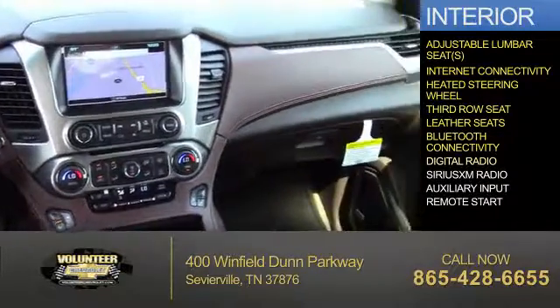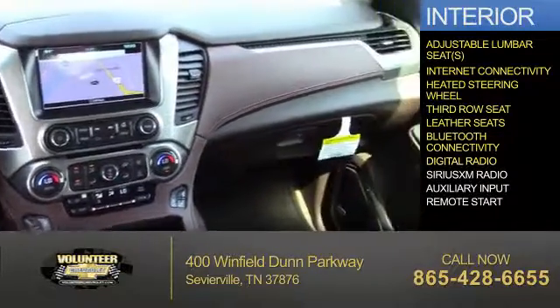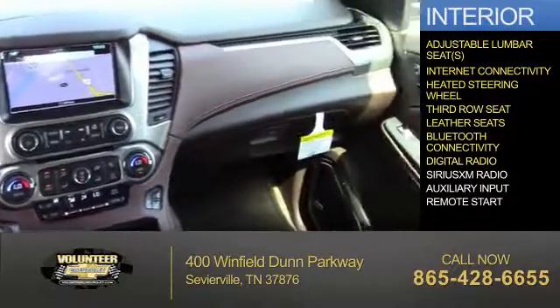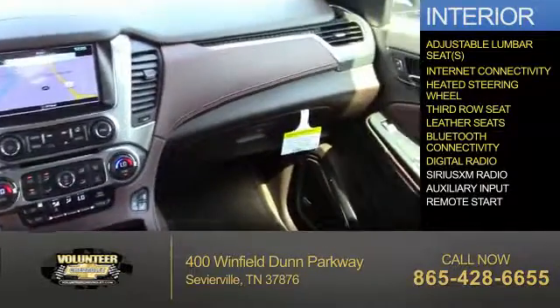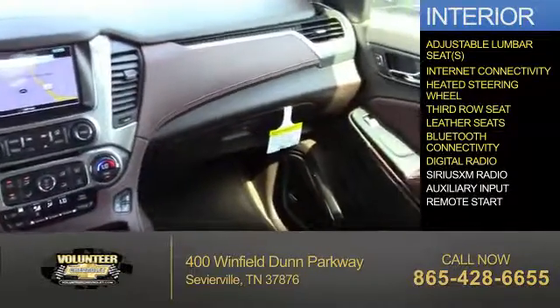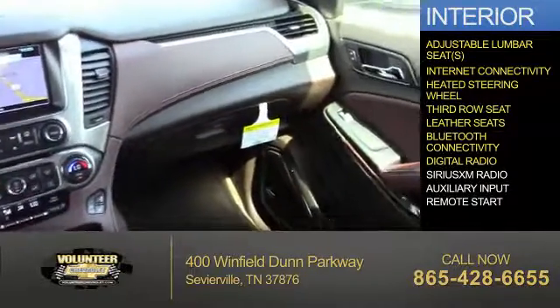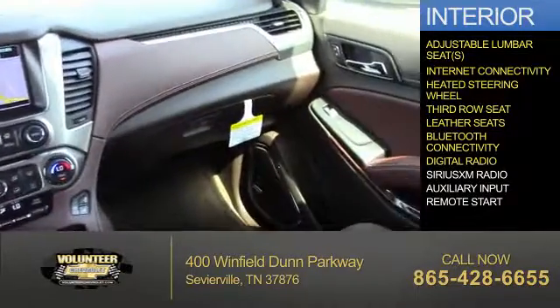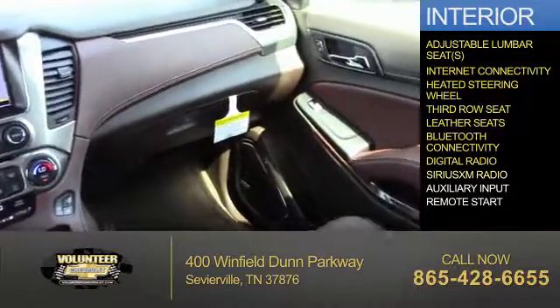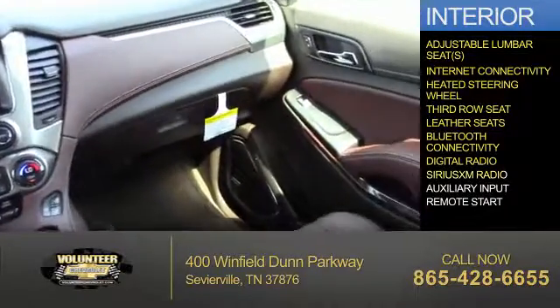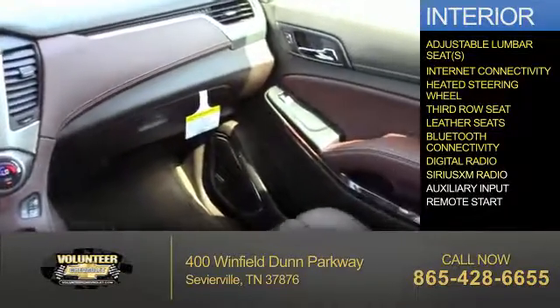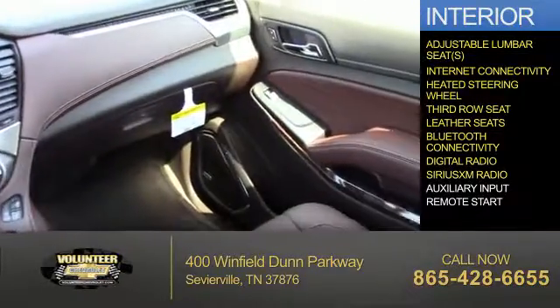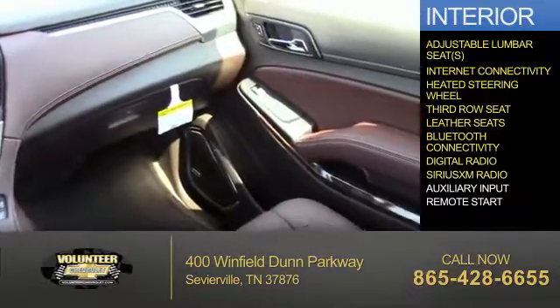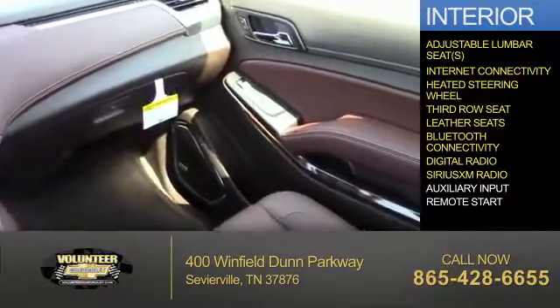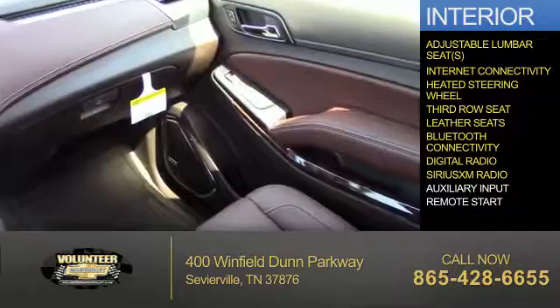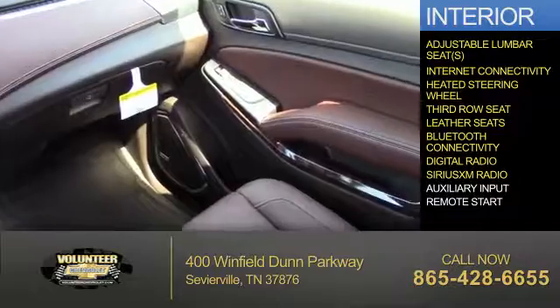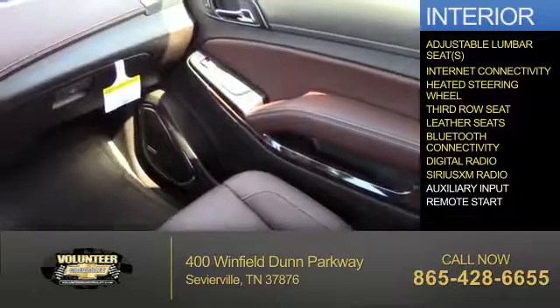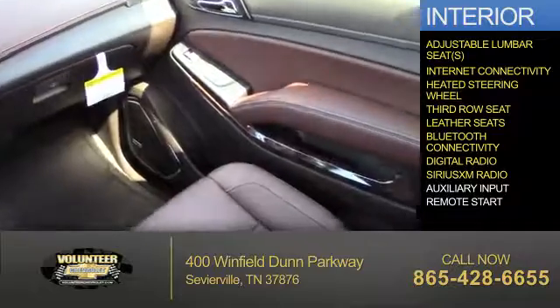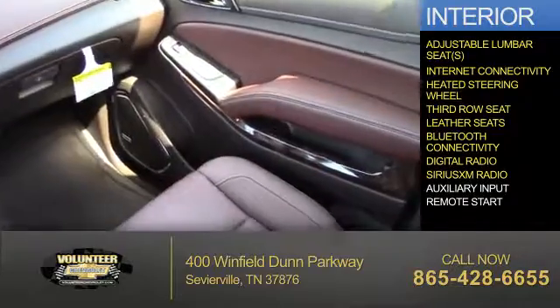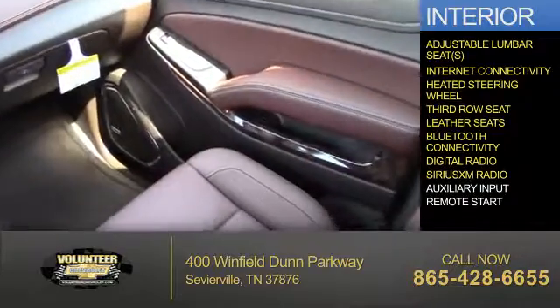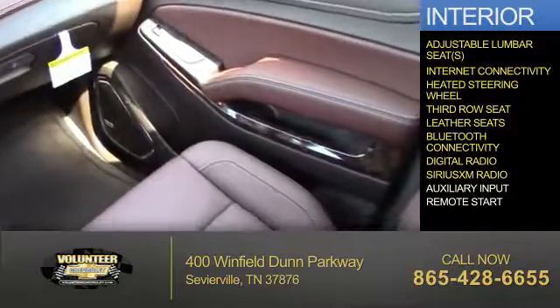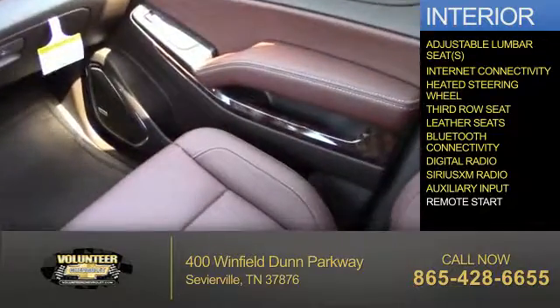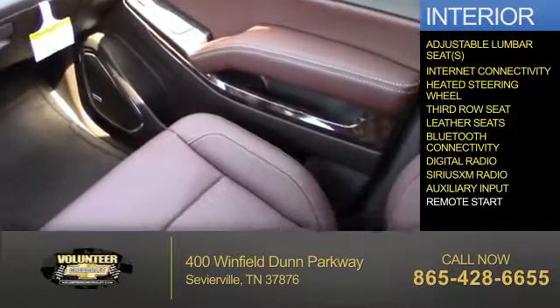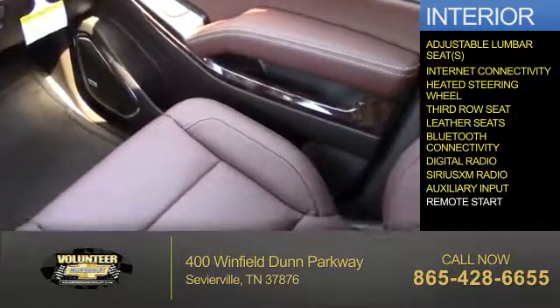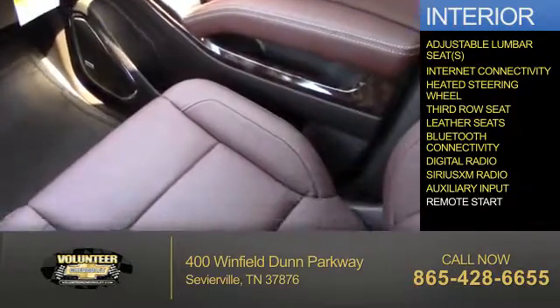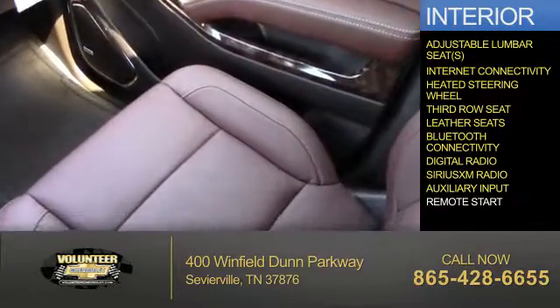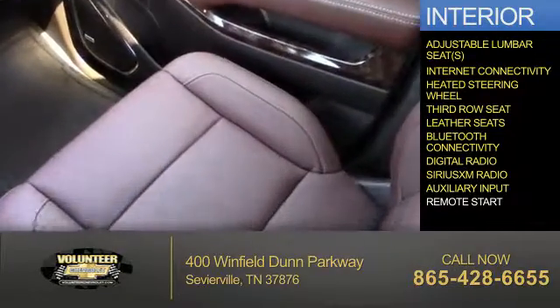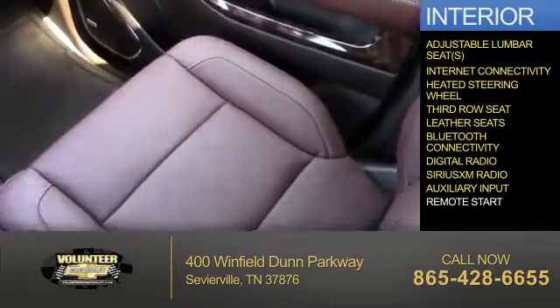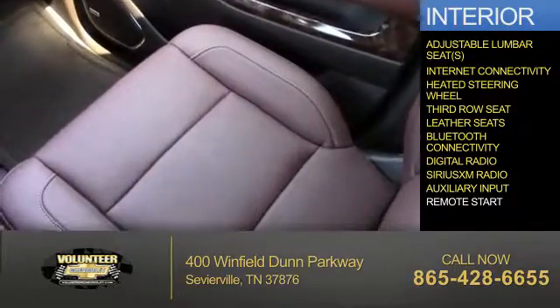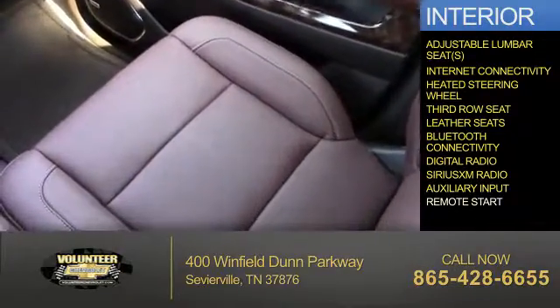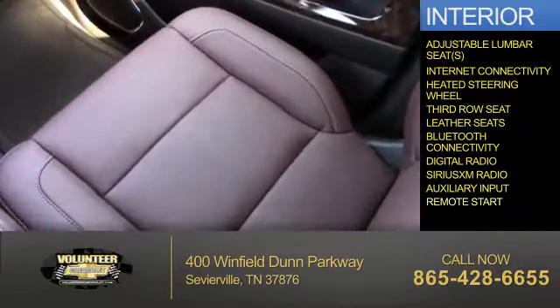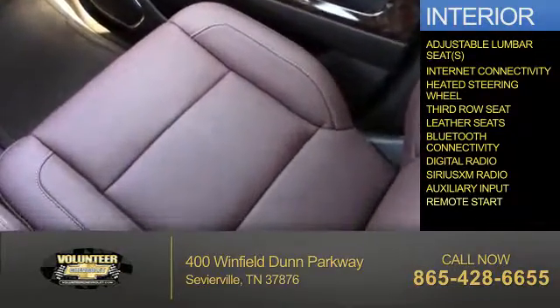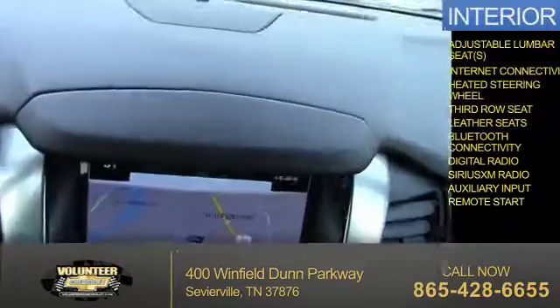Bluetooth connectivity, digital radio, Sirius XM satellite radio, auxiliary input, and remote start.